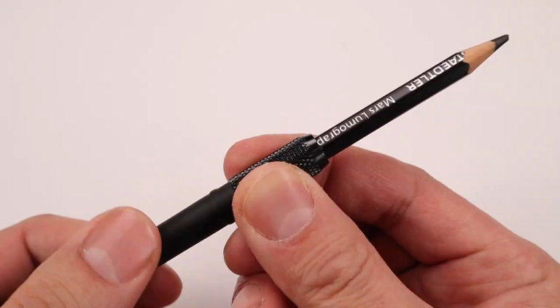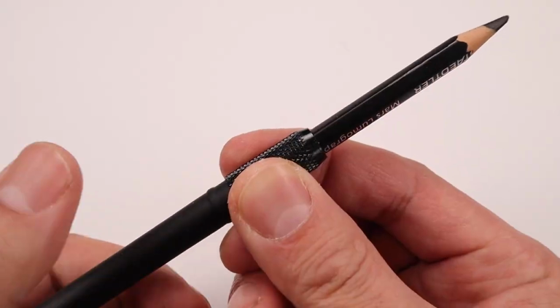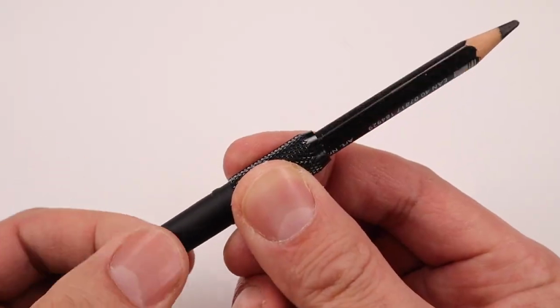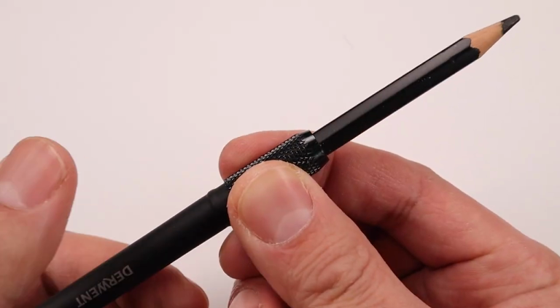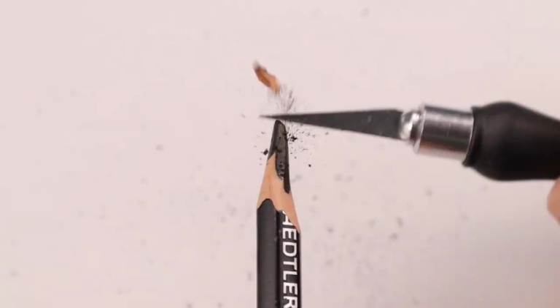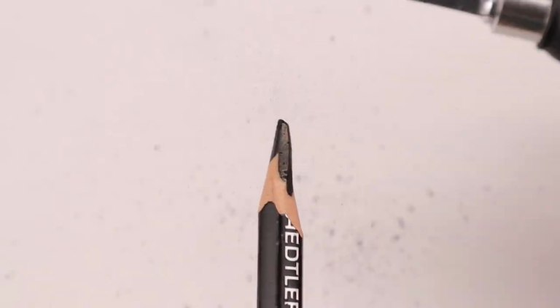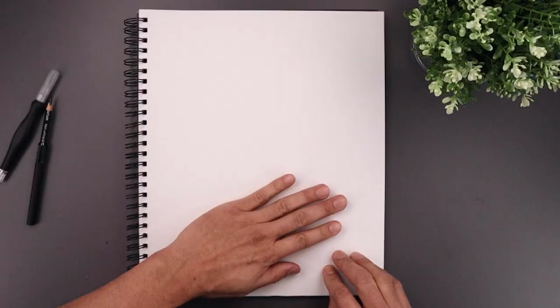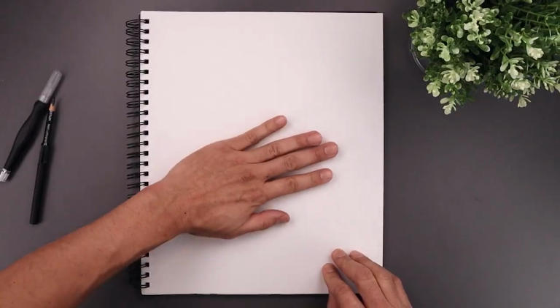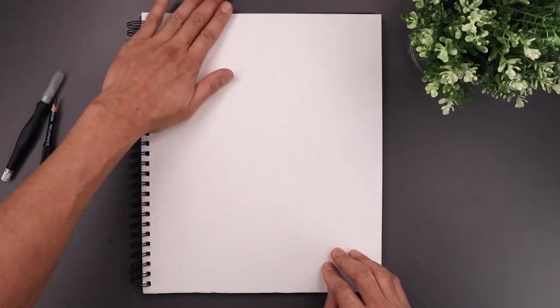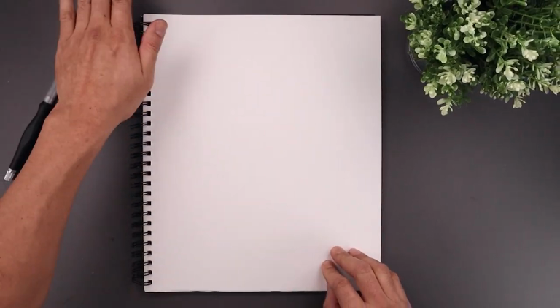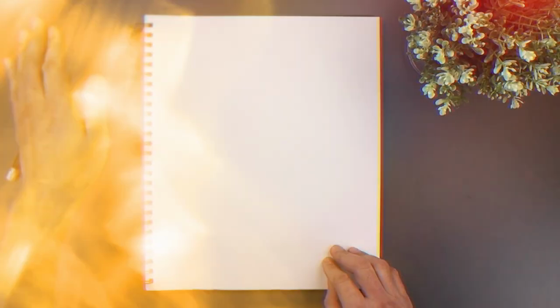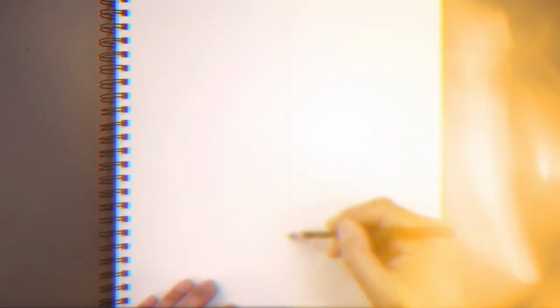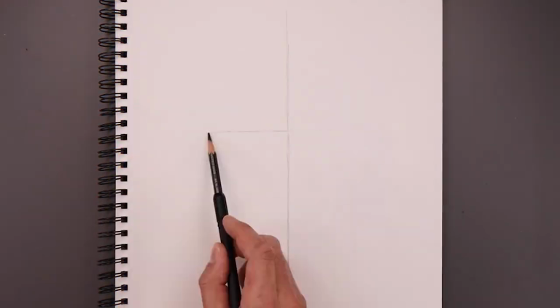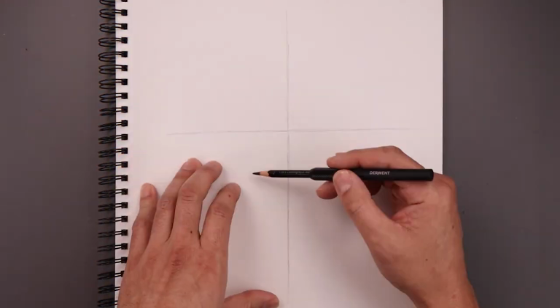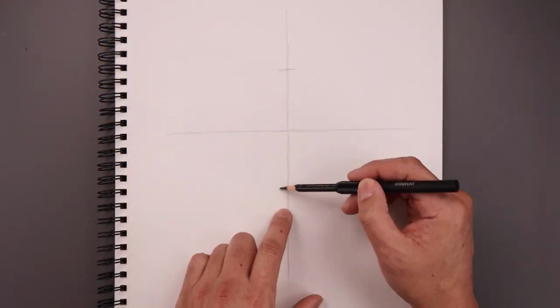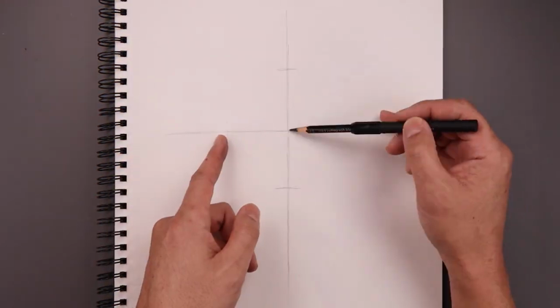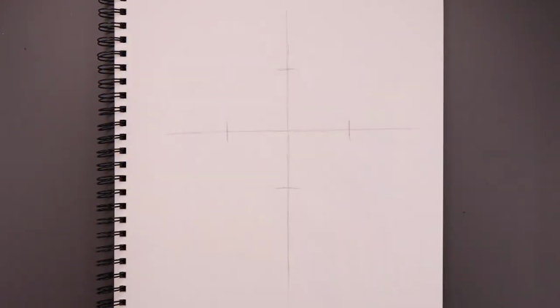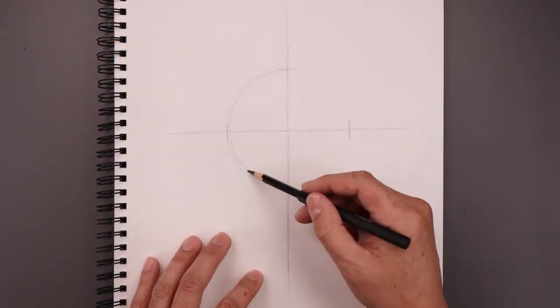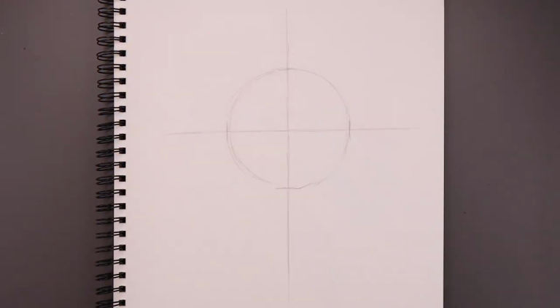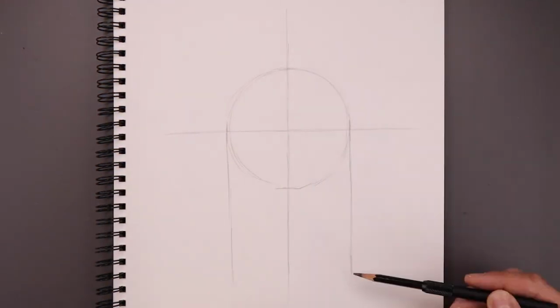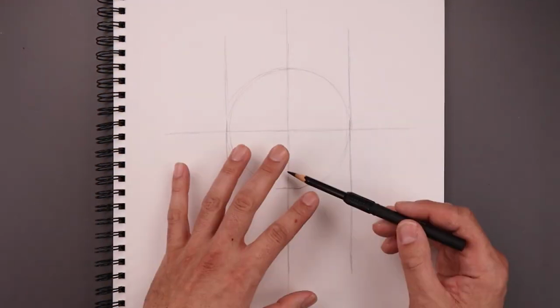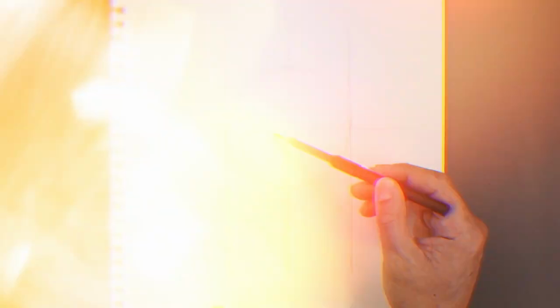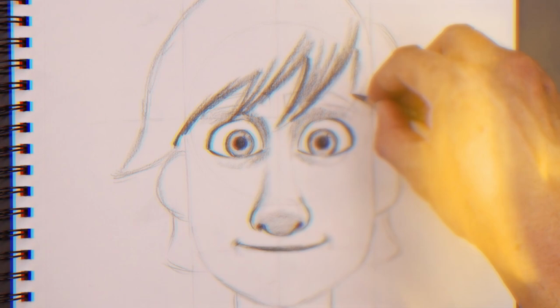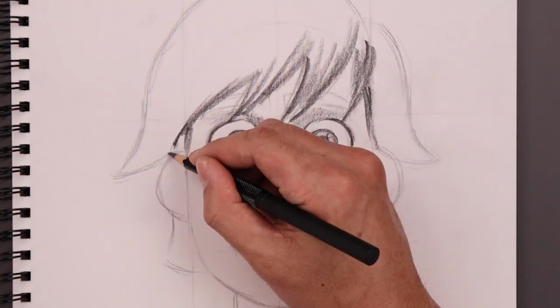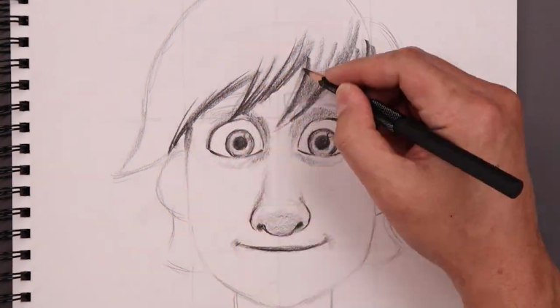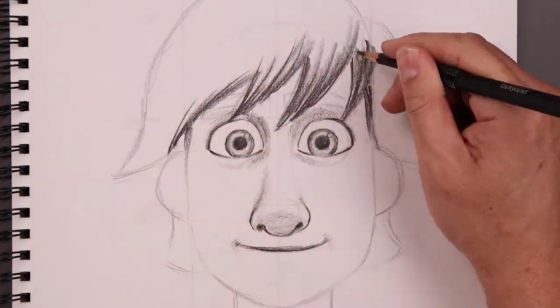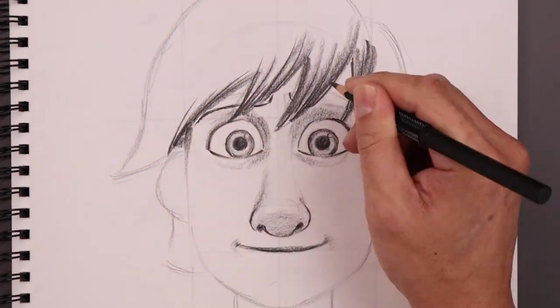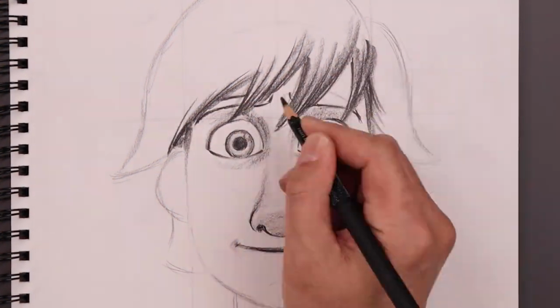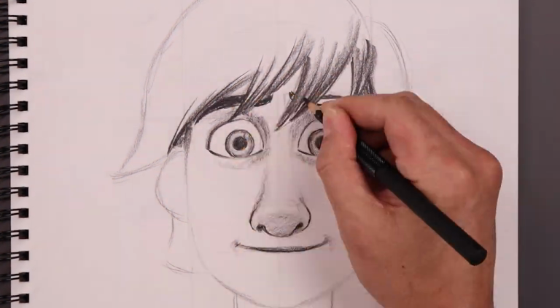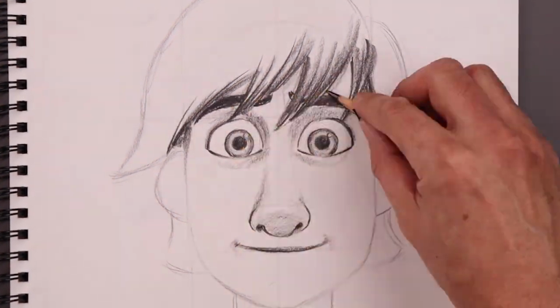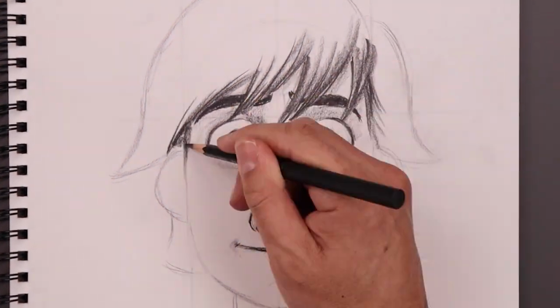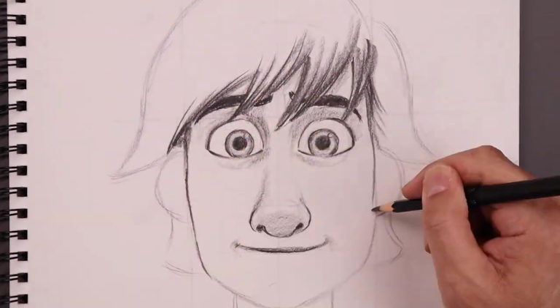What's up everyone and welcome to the club. In today's video we're creating a sketch illustration of Hiccup from How to Train Your Dragon.